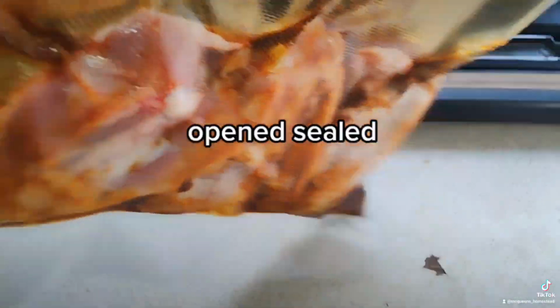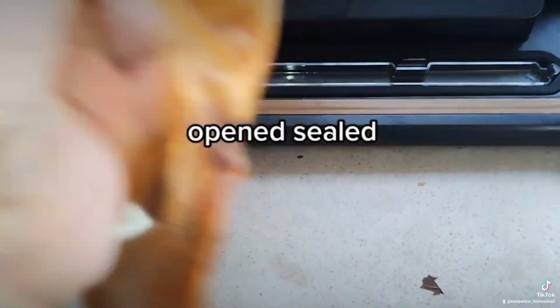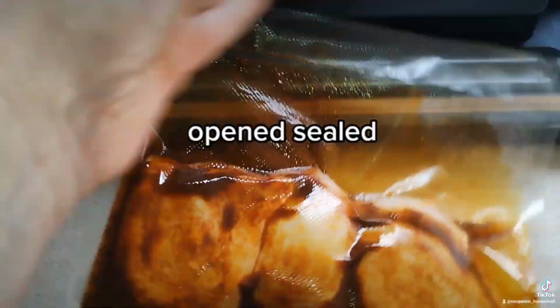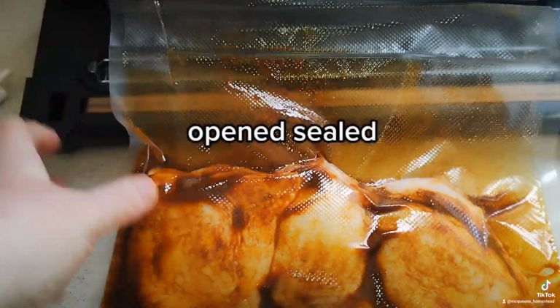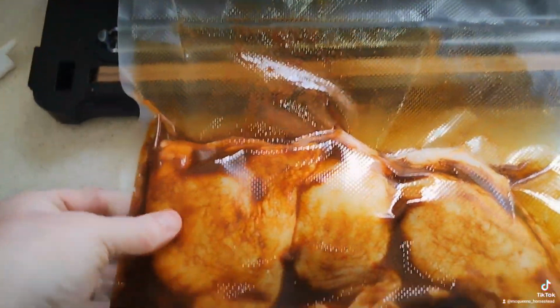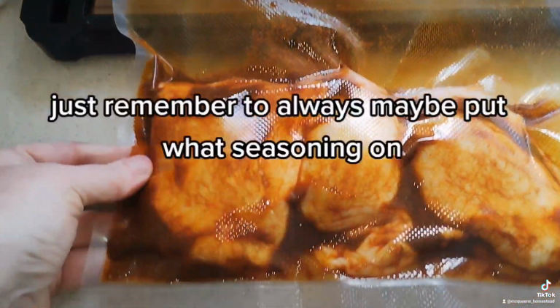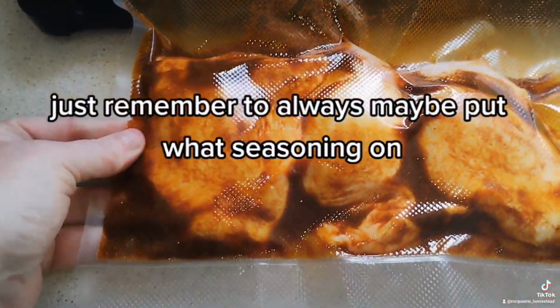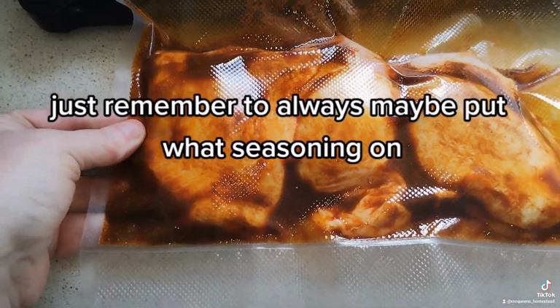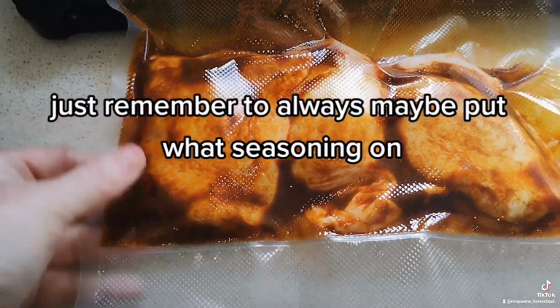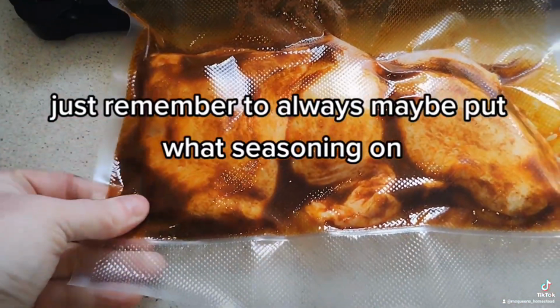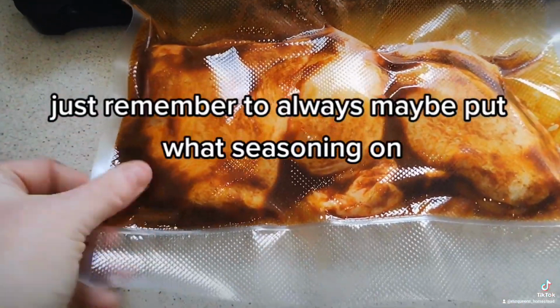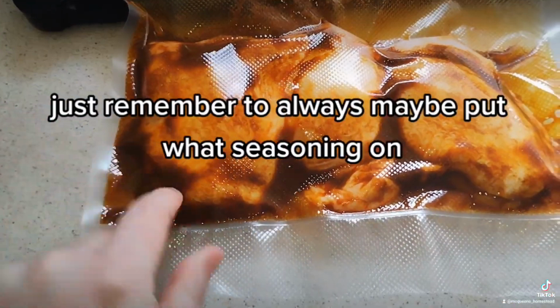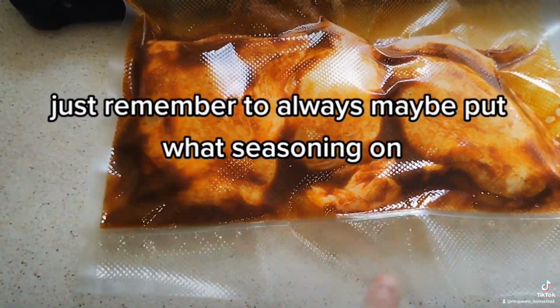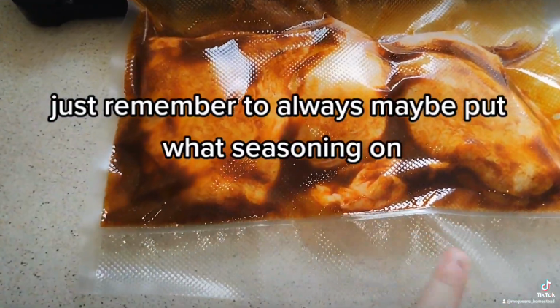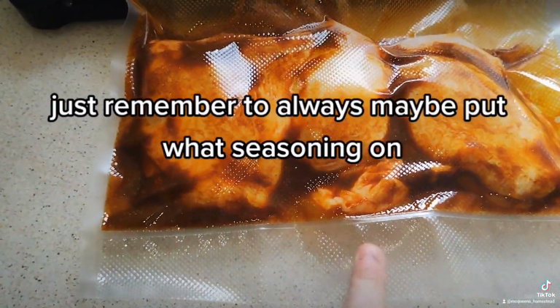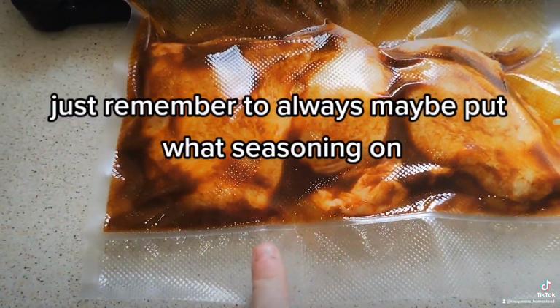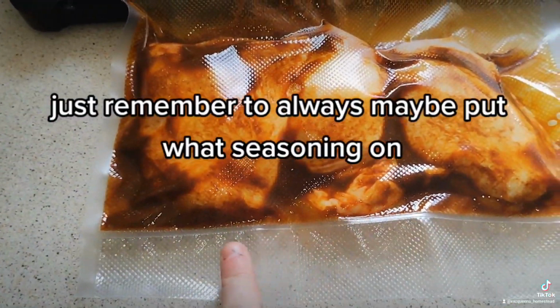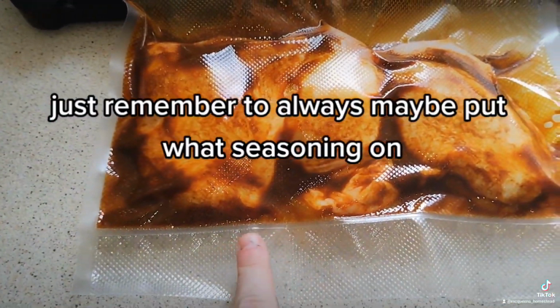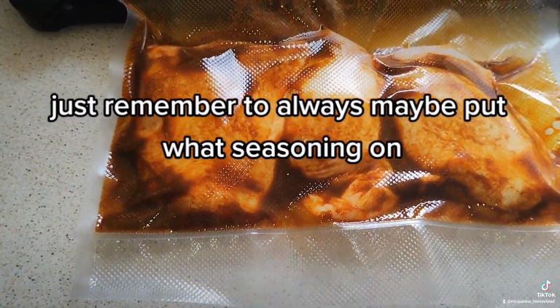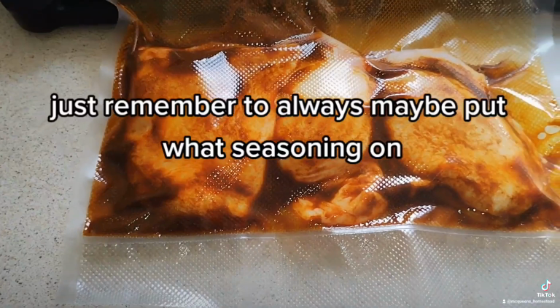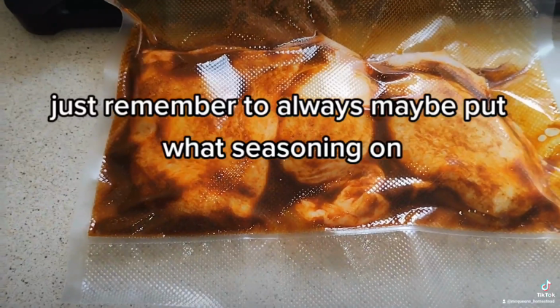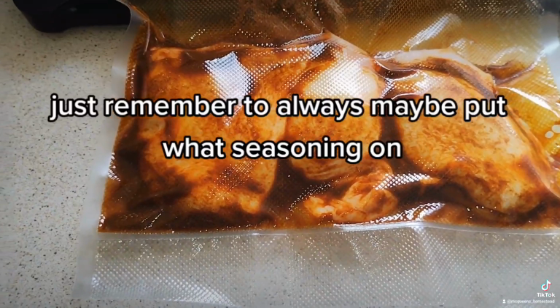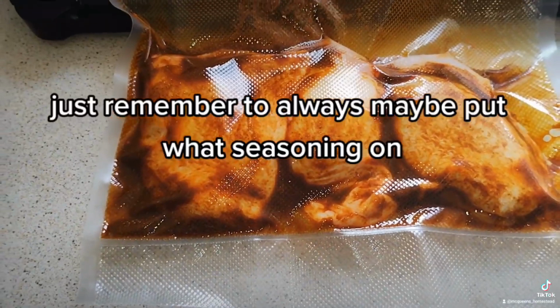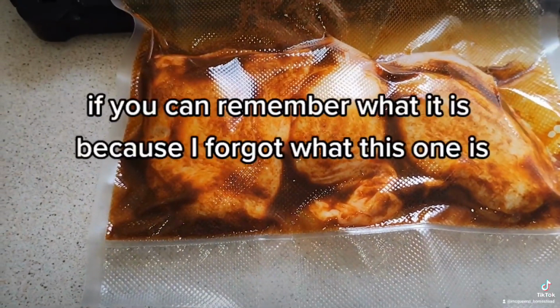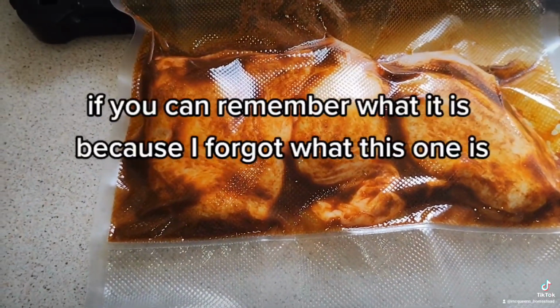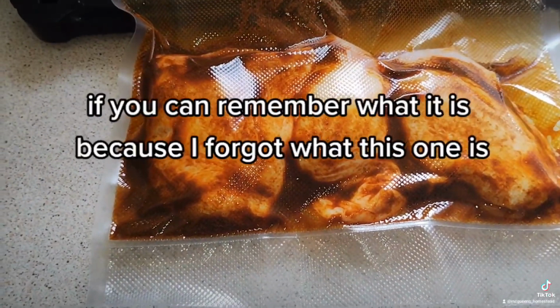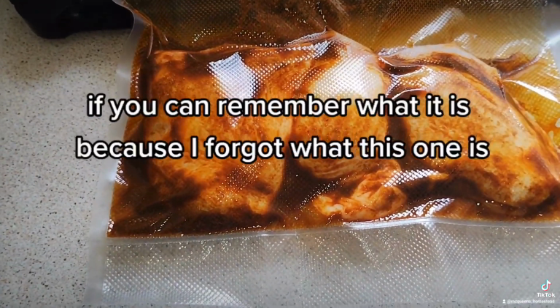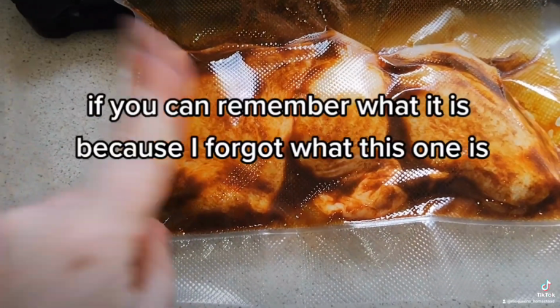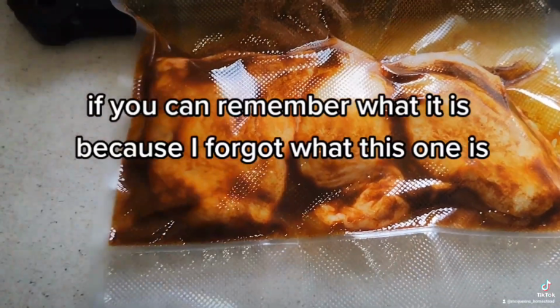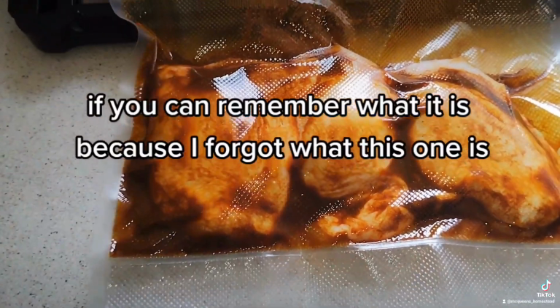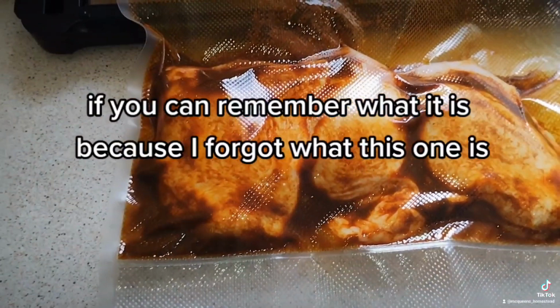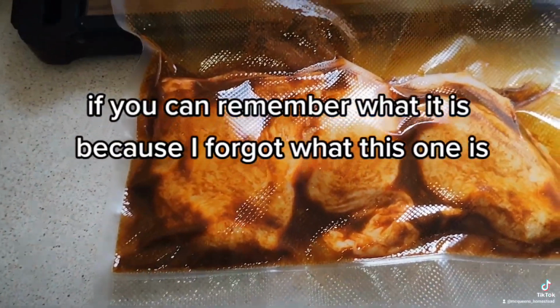Opened and sealed. Just remember to write — maybe put what seasoning is on it if you can remember what it is, because I forgot what this one is.